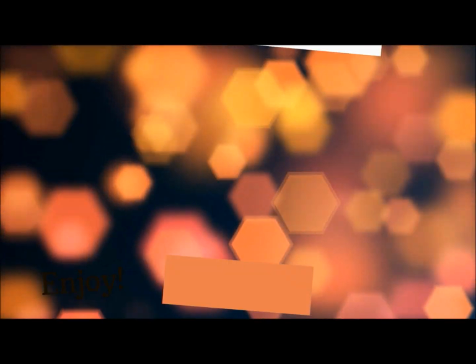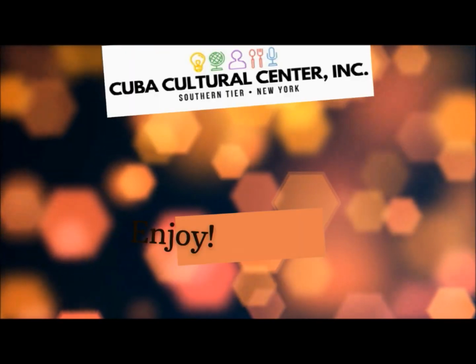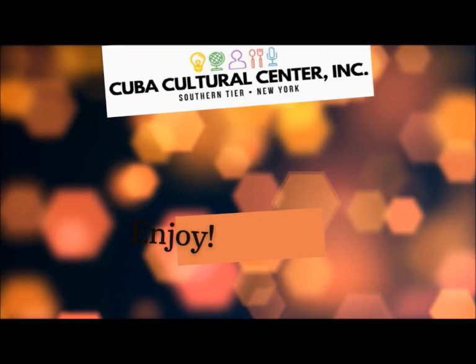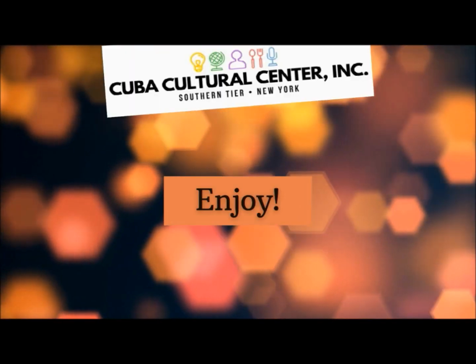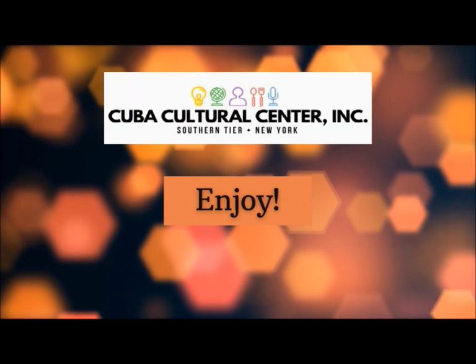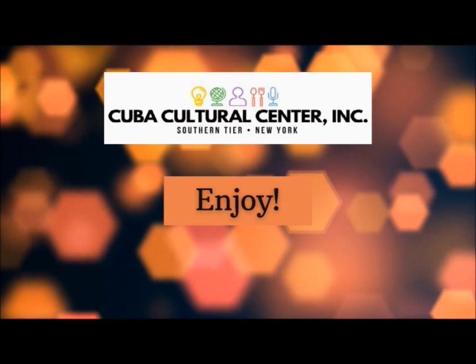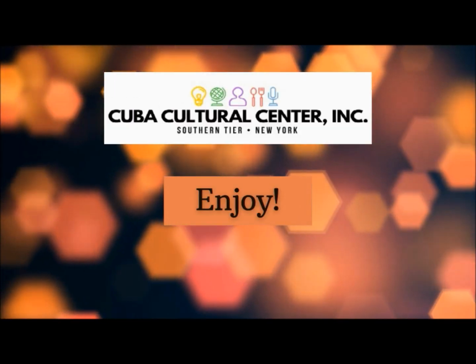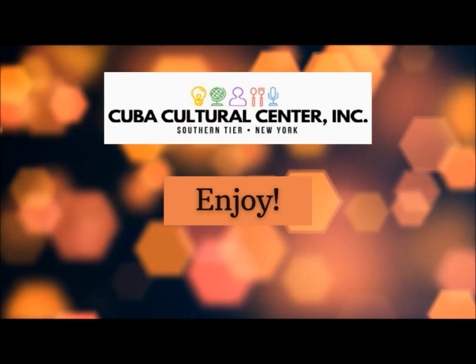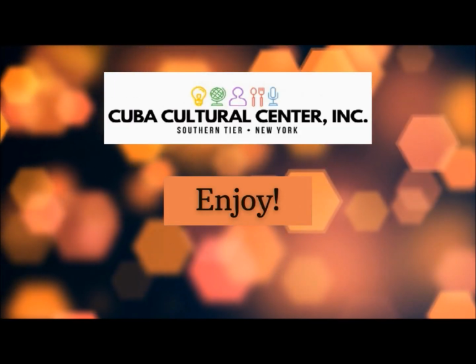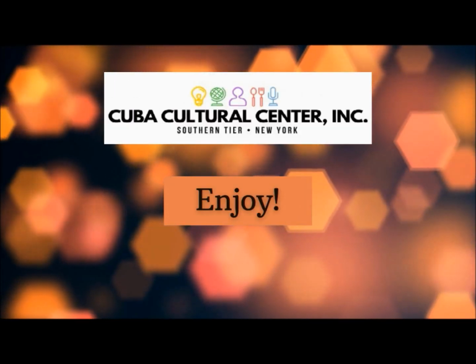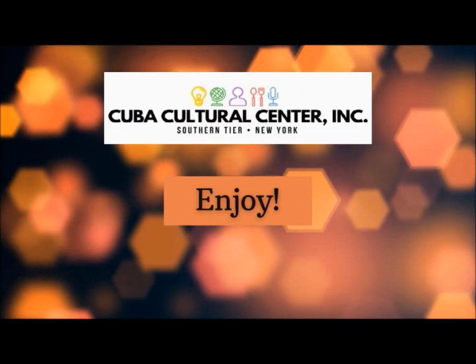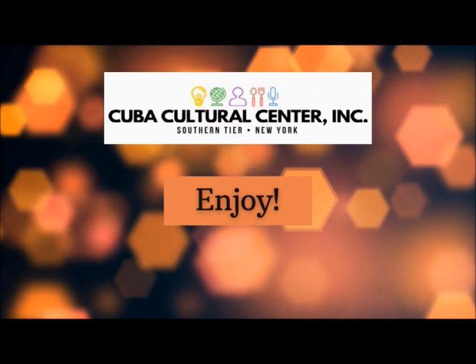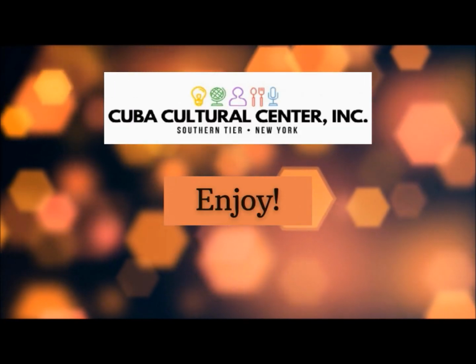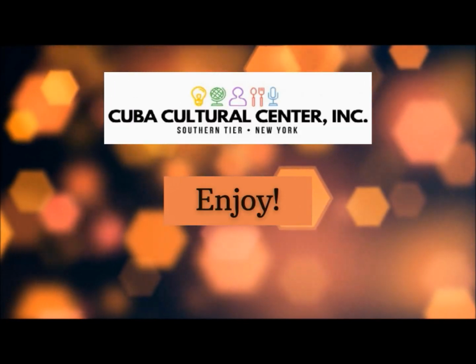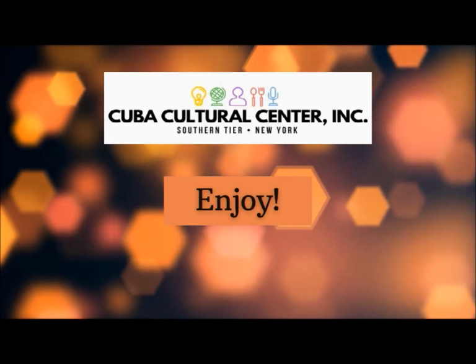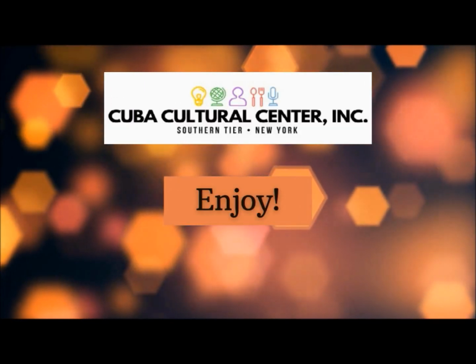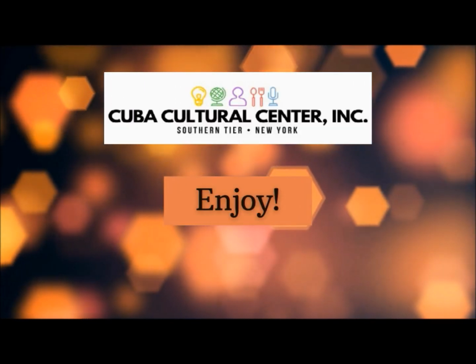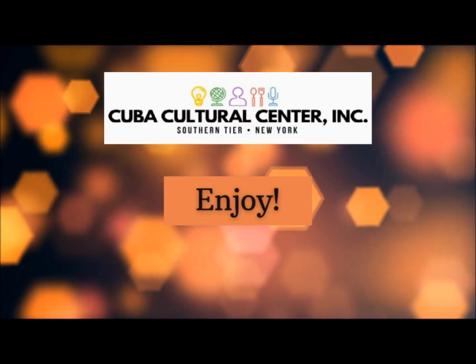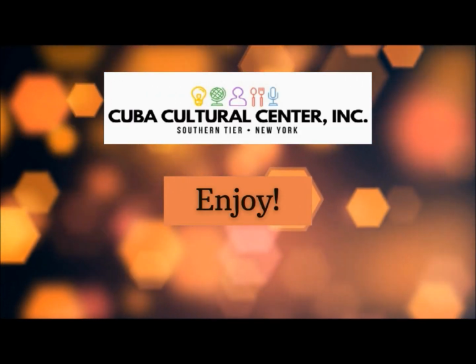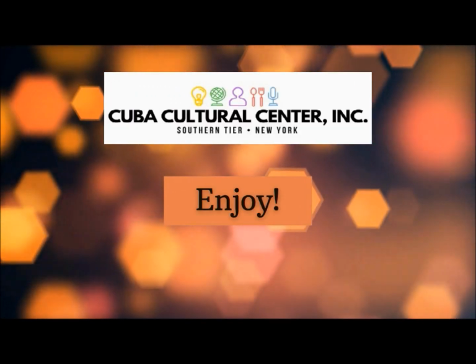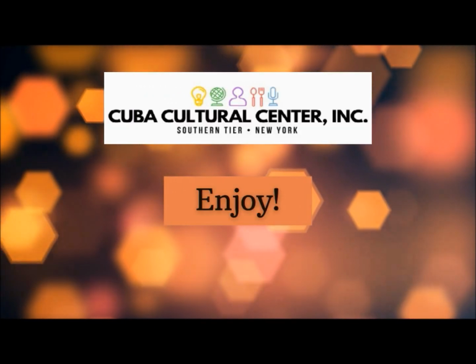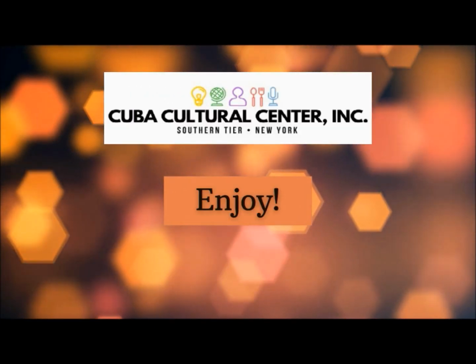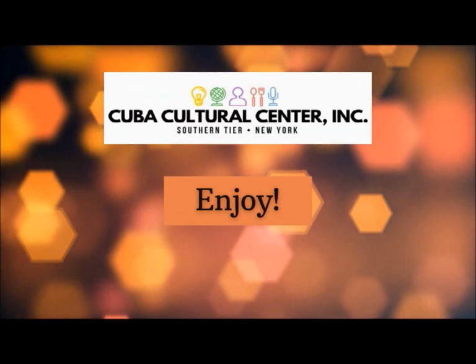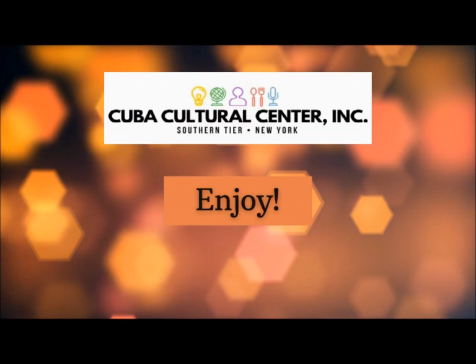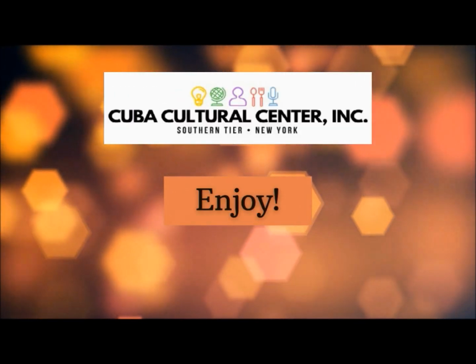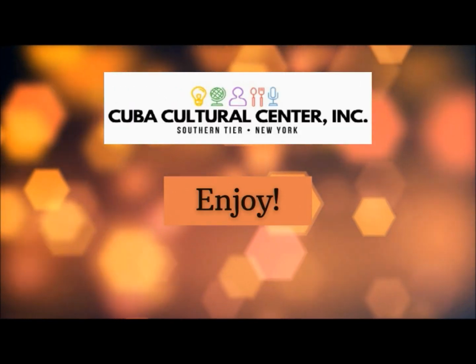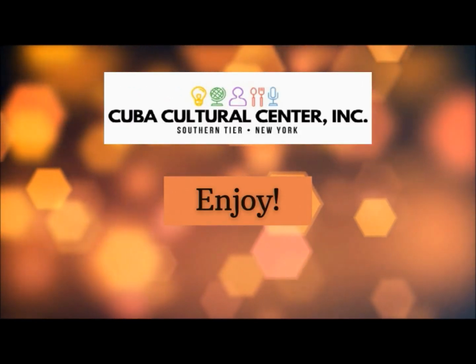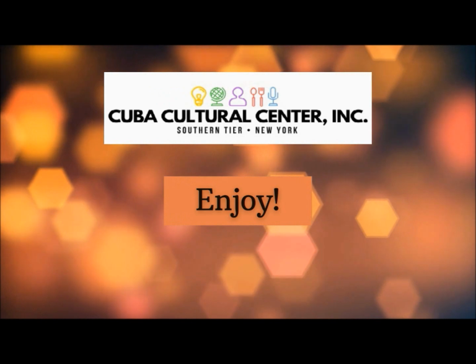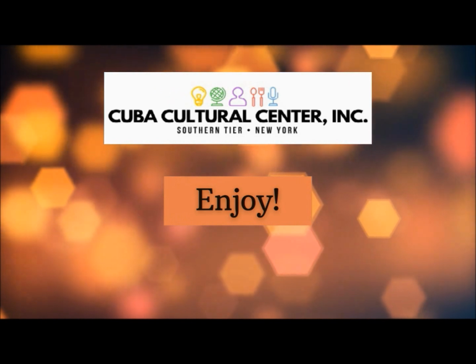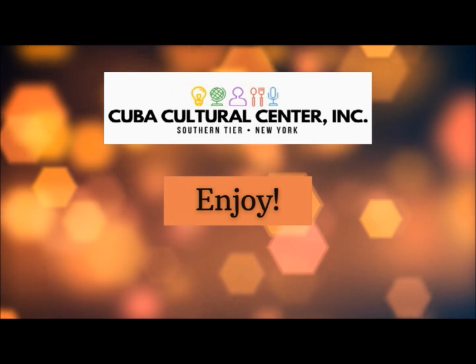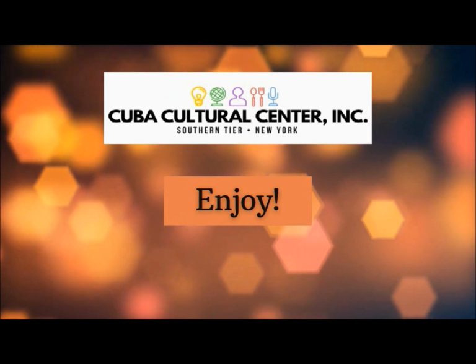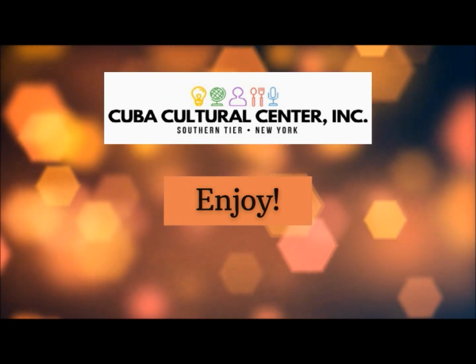Closing screen appears with the Cuba Cultural Center logo and the subtitle: Enjoy.